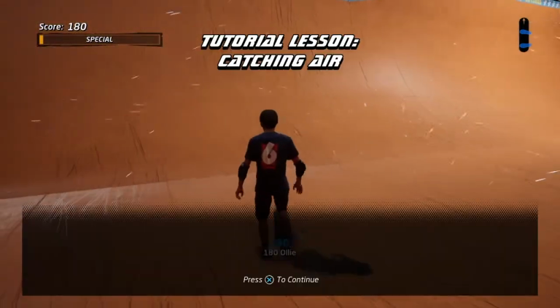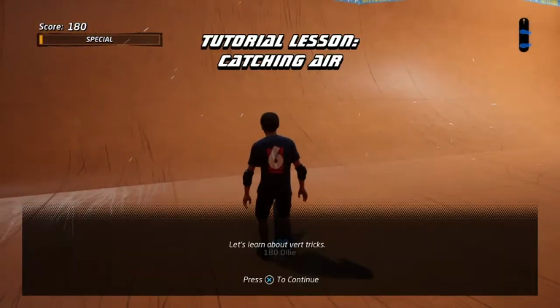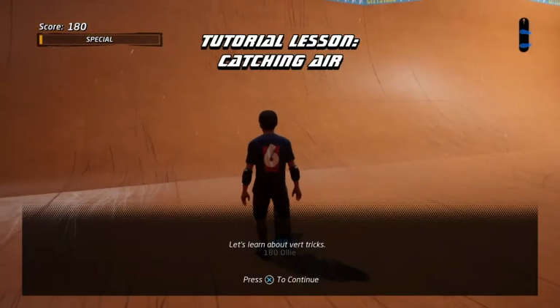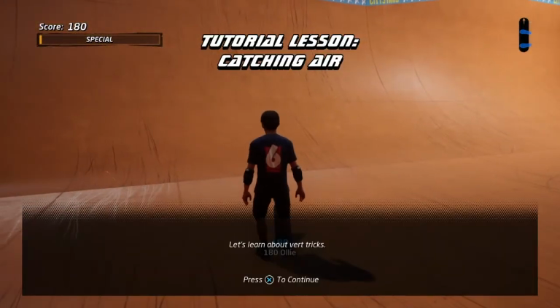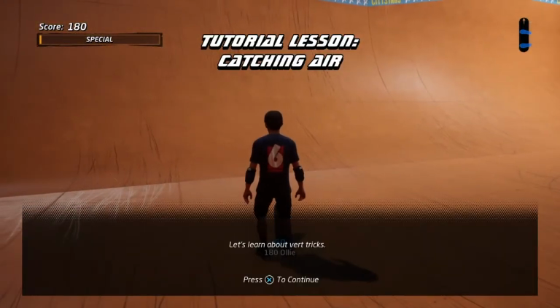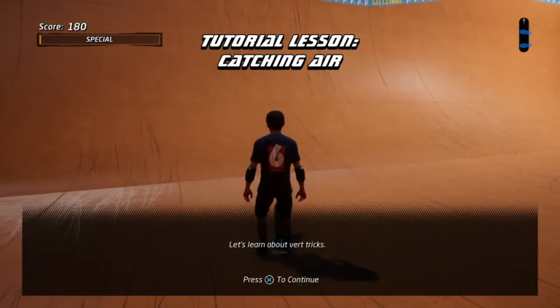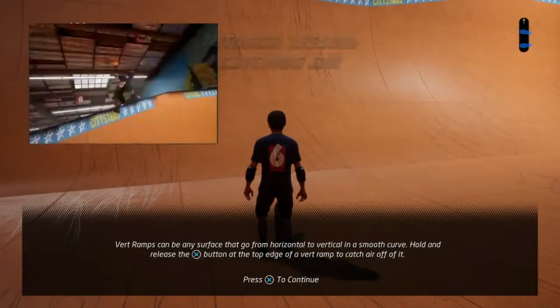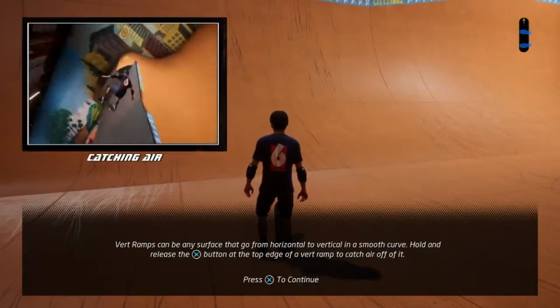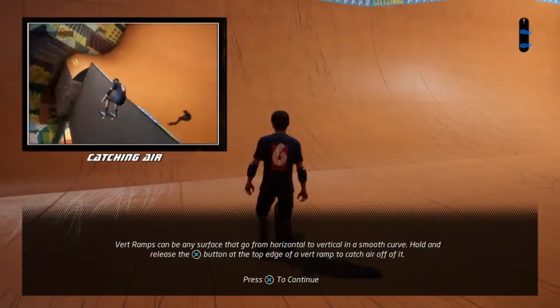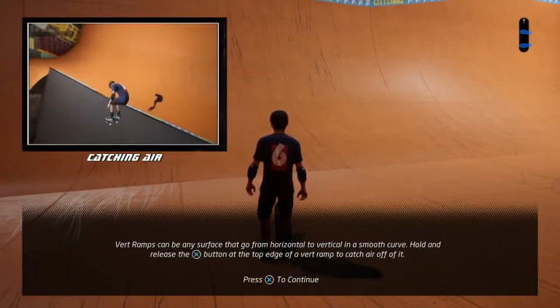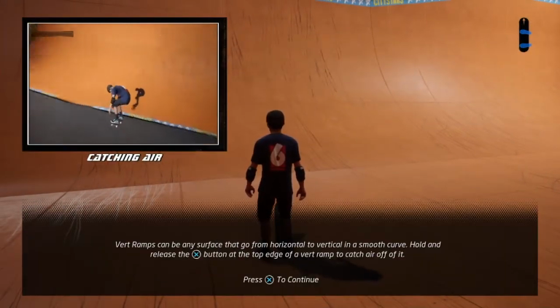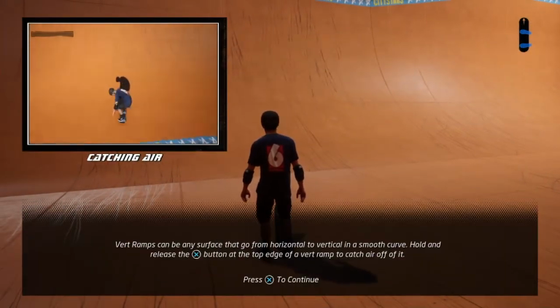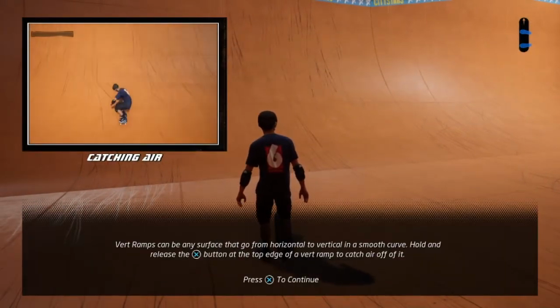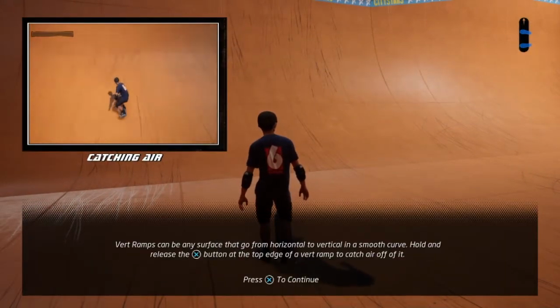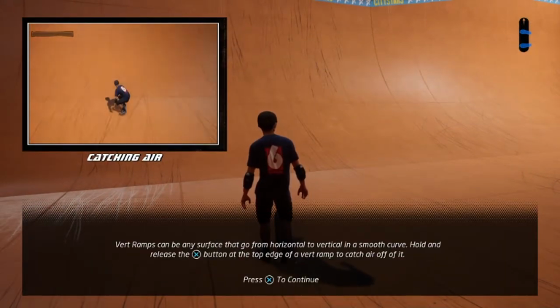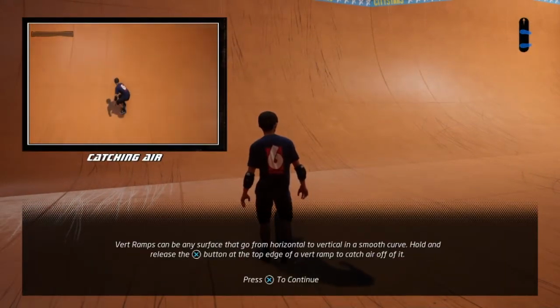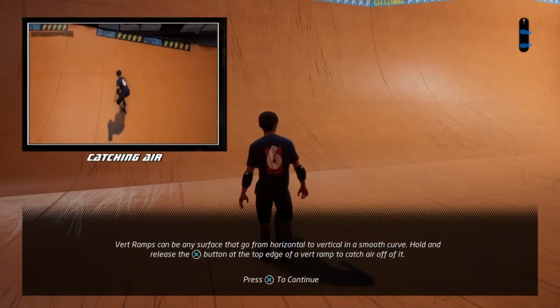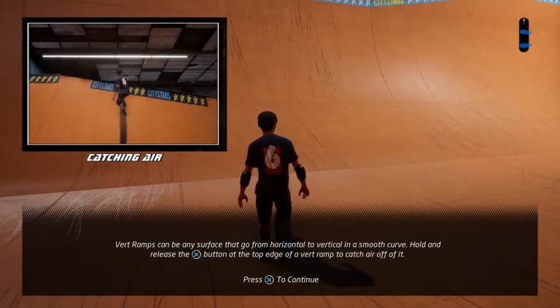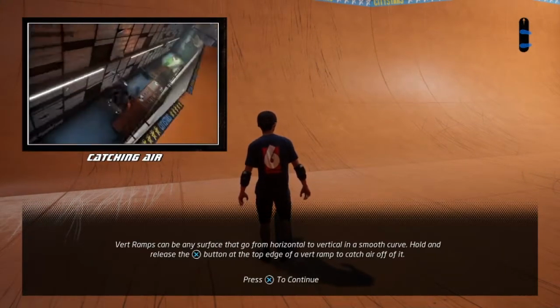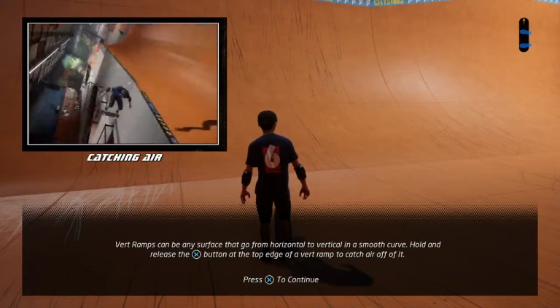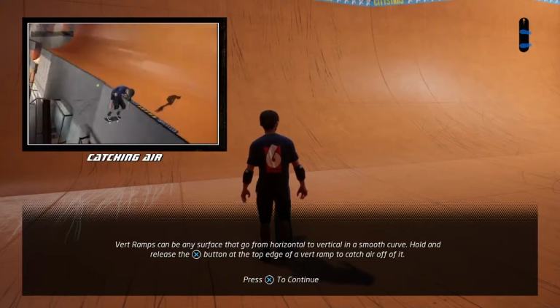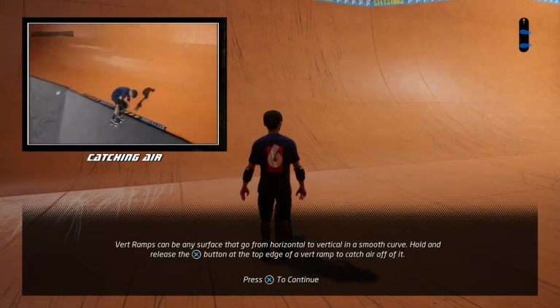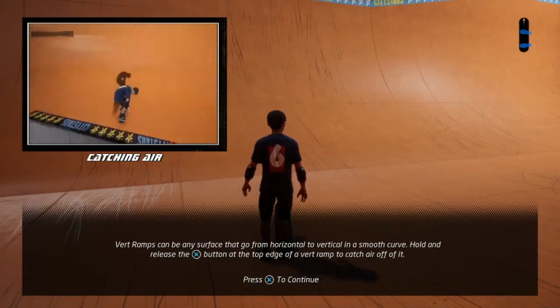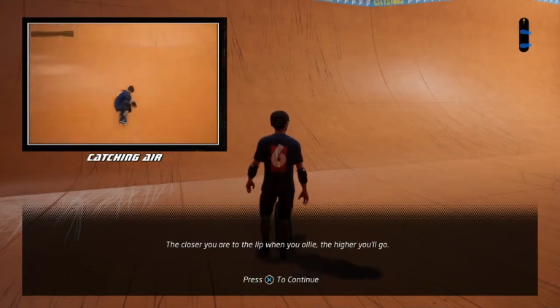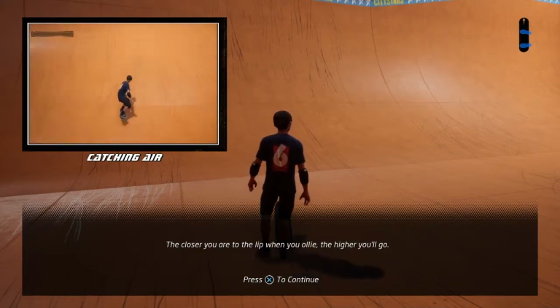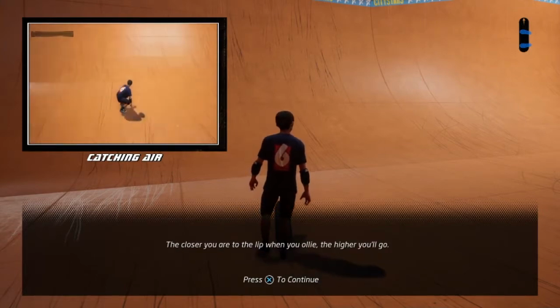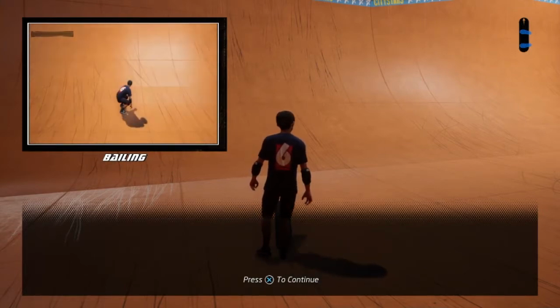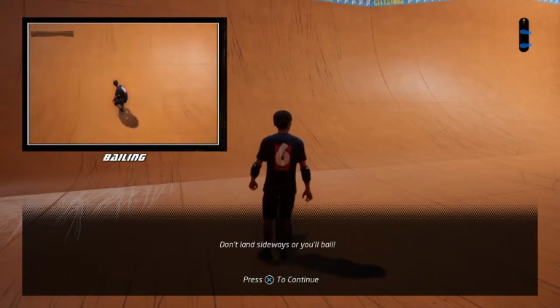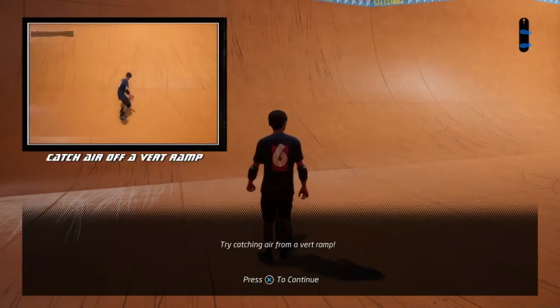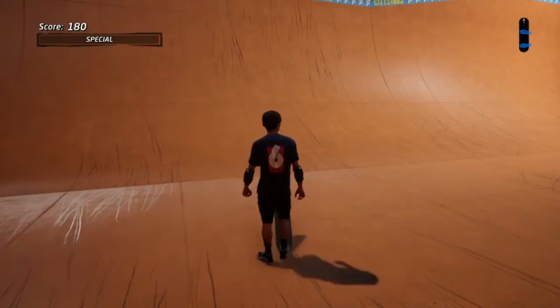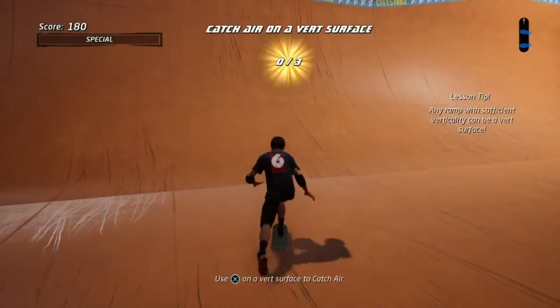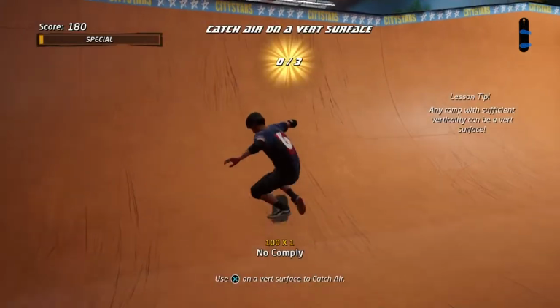Let's learn about vert. Vert ramps can be any surface that goes from horizontal to vertical. The closer you are to the lip, the higher you'll go.